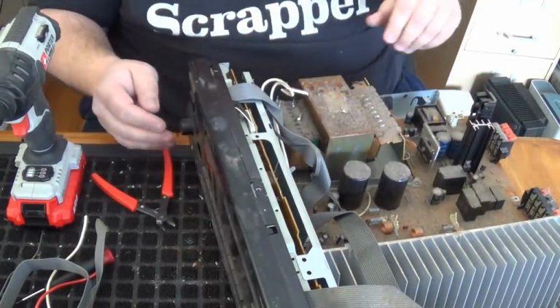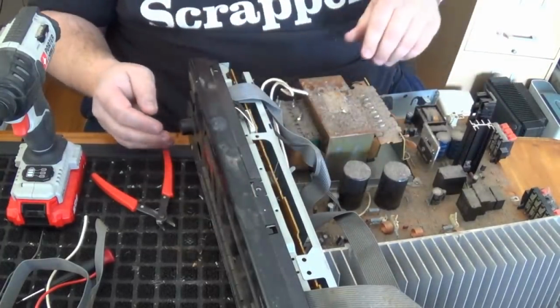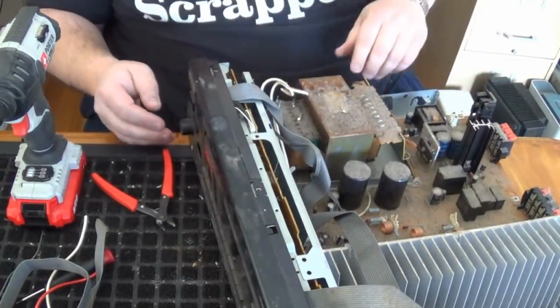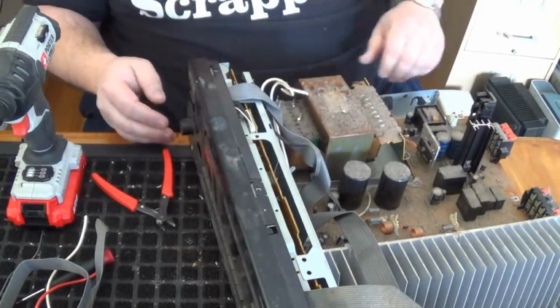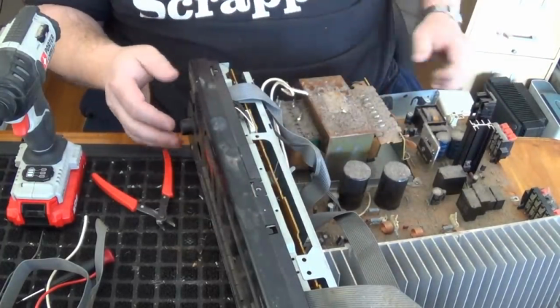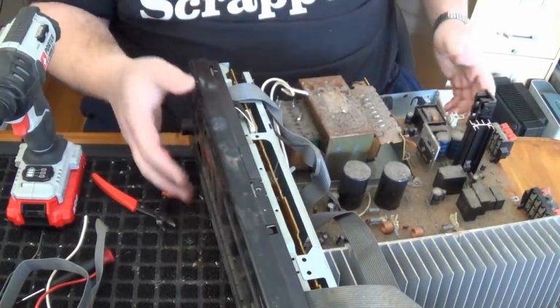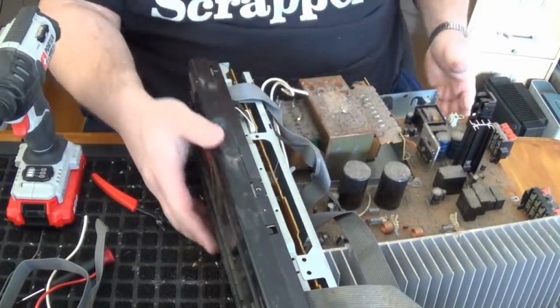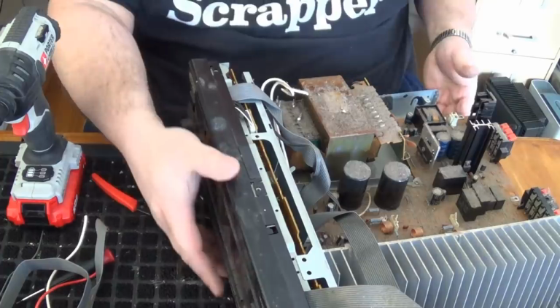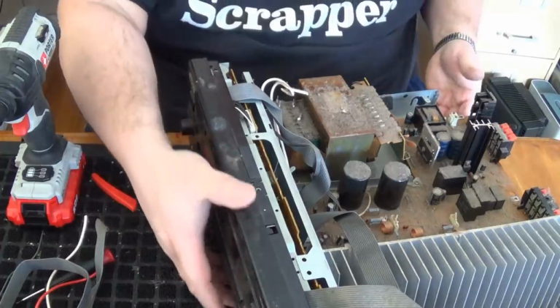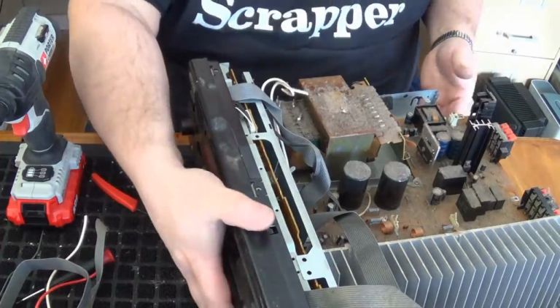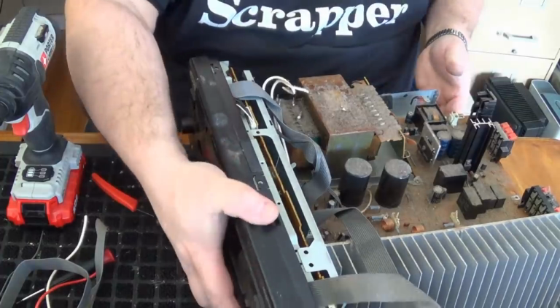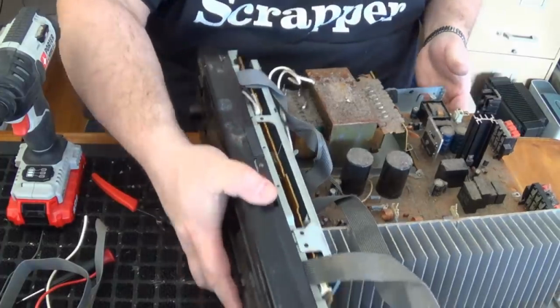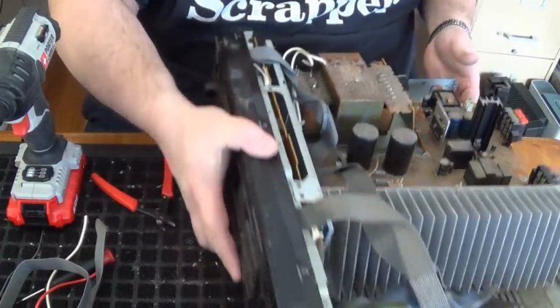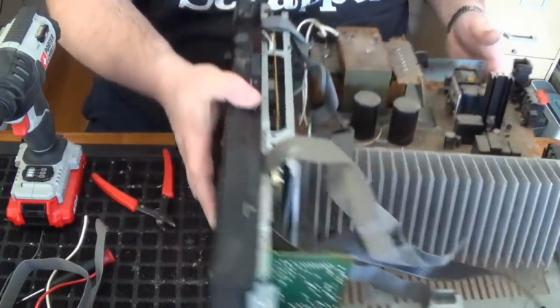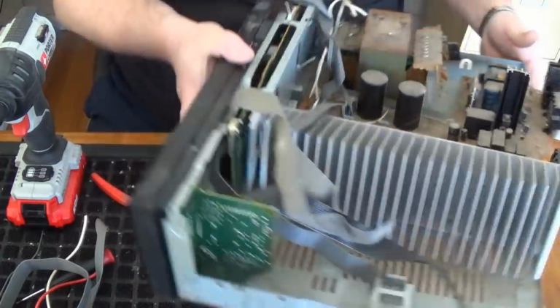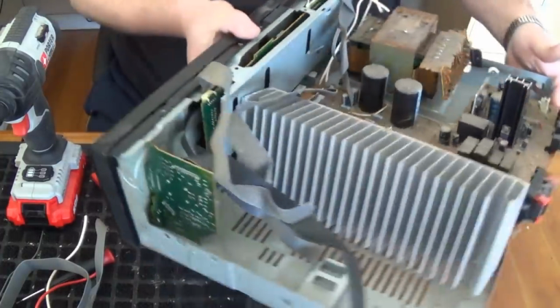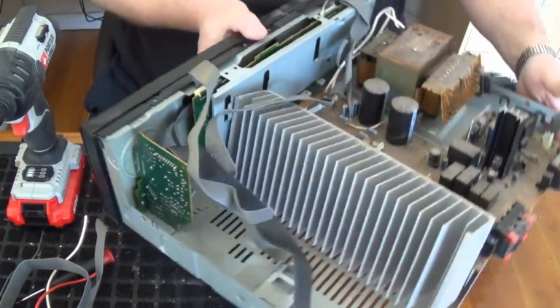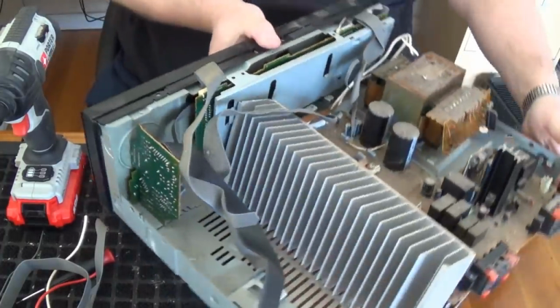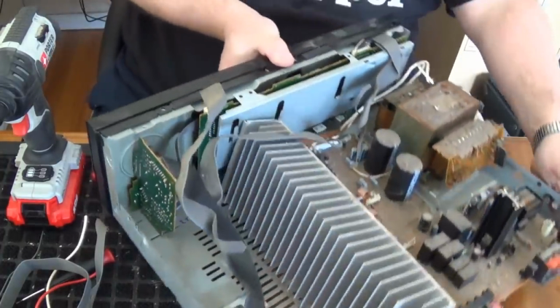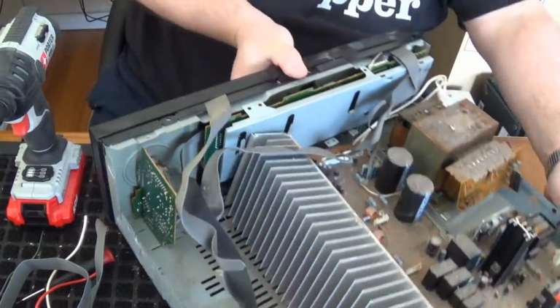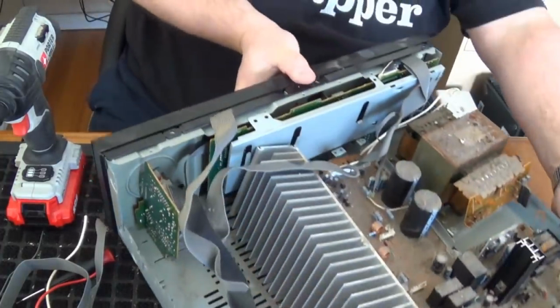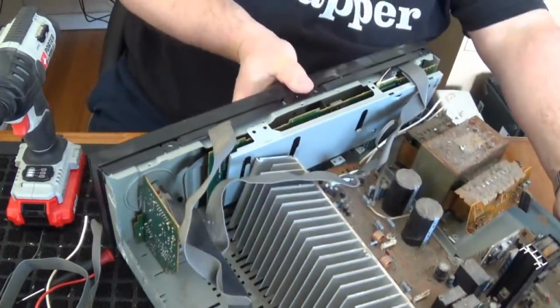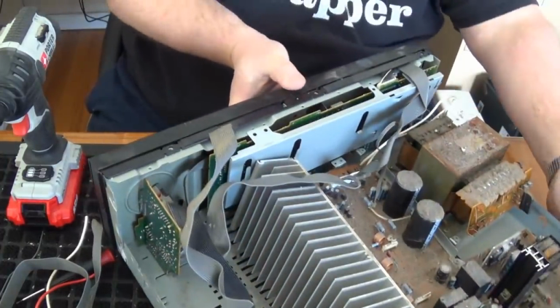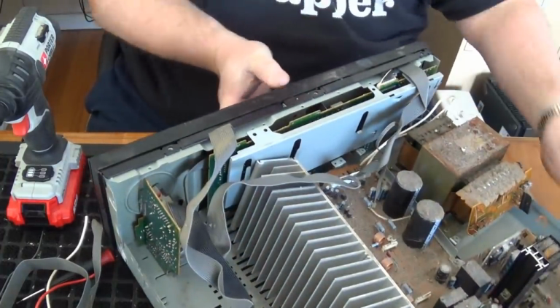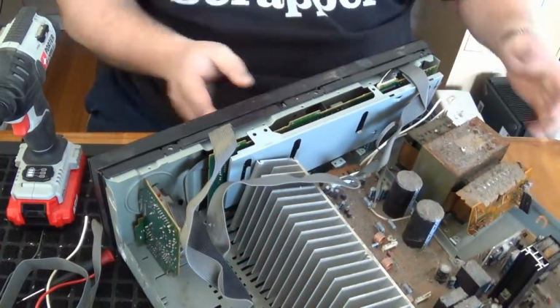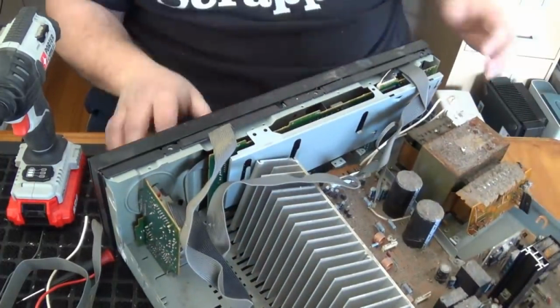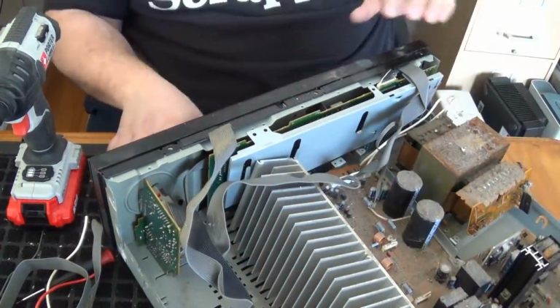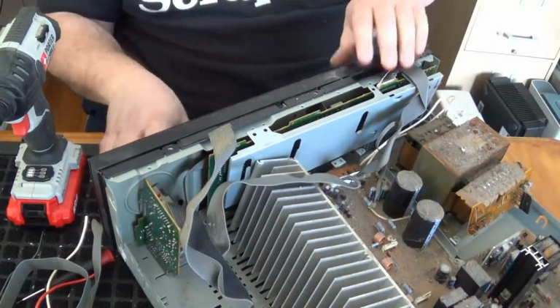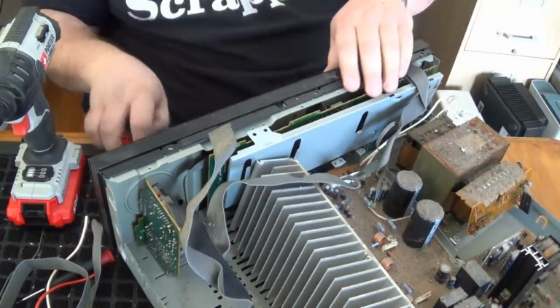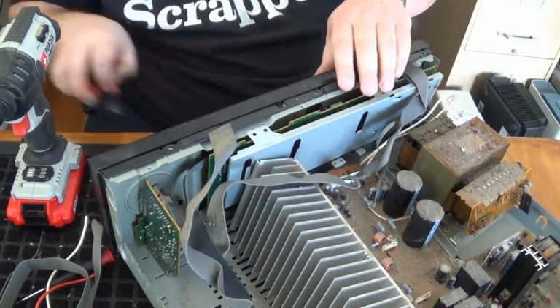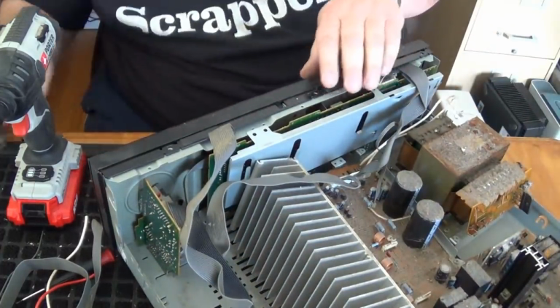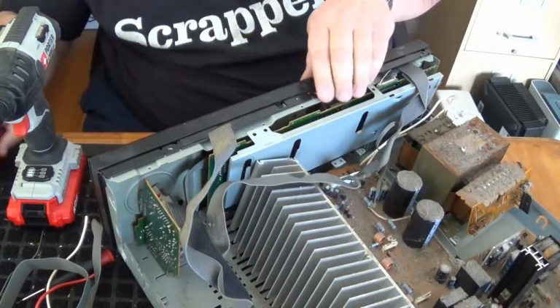It looks like I need to take the faceplate off somehow.